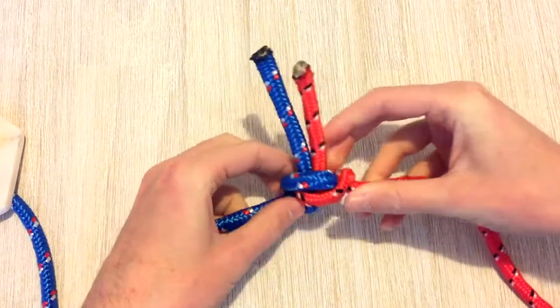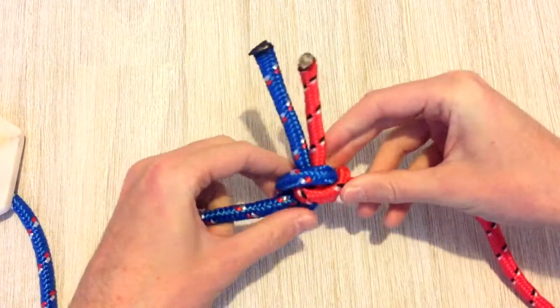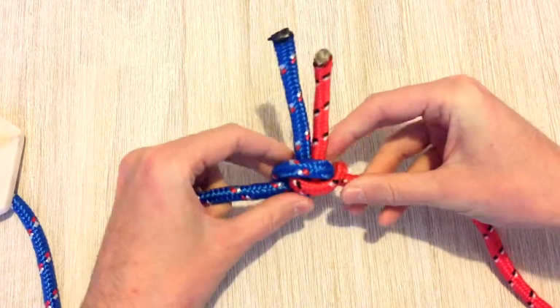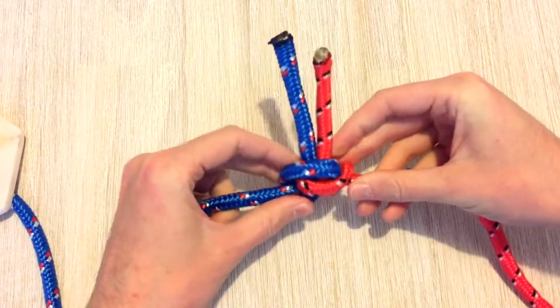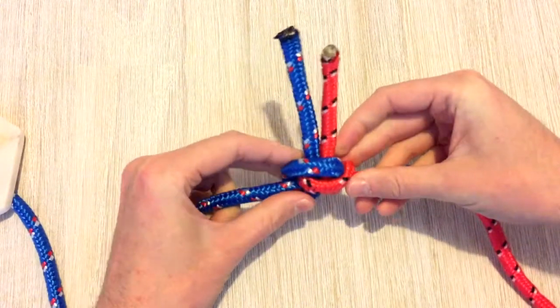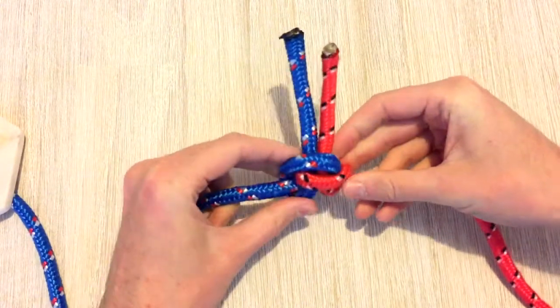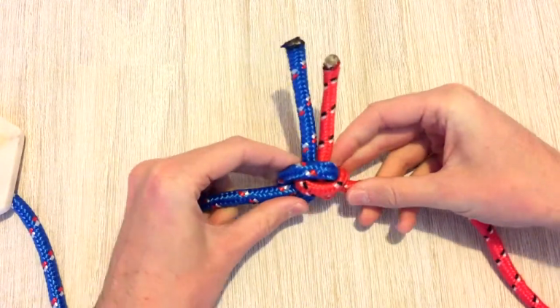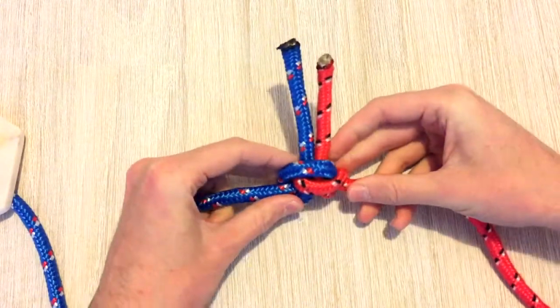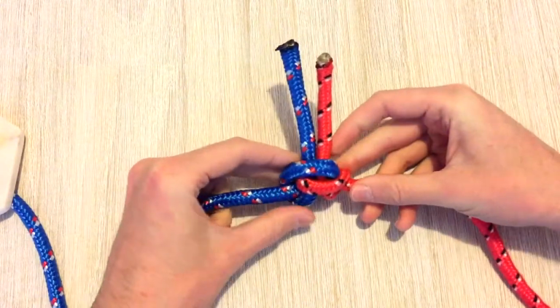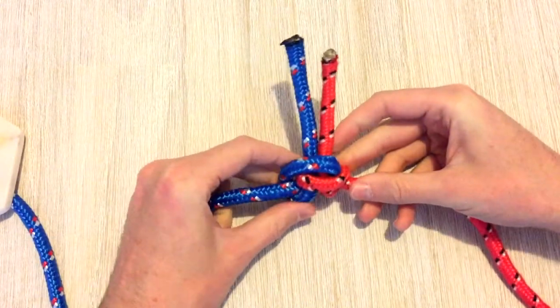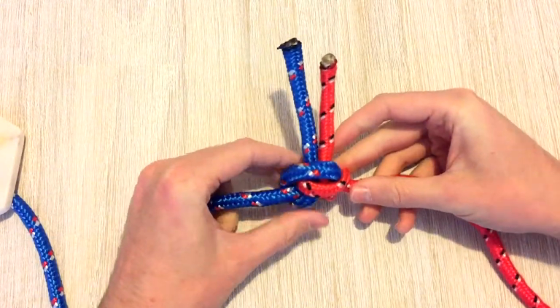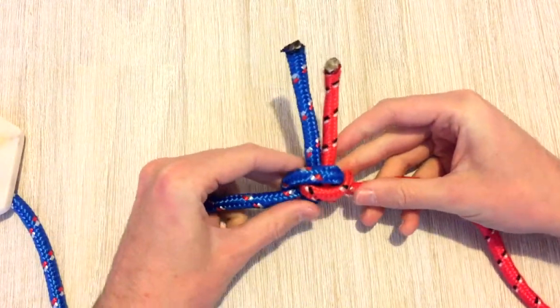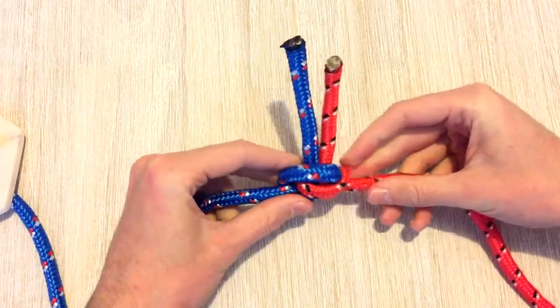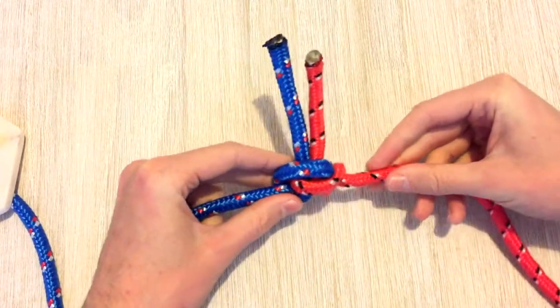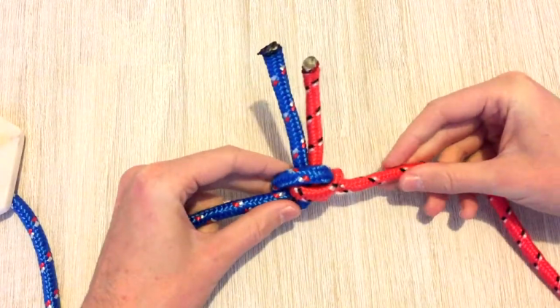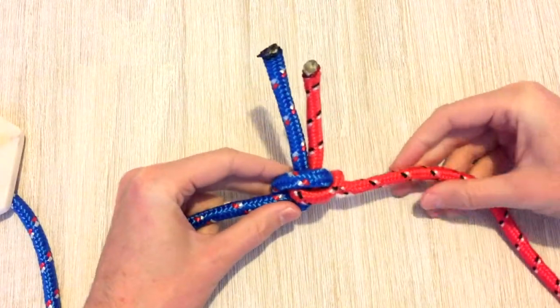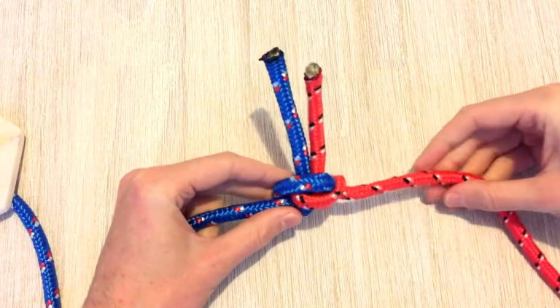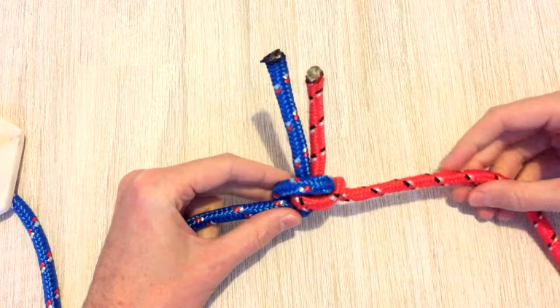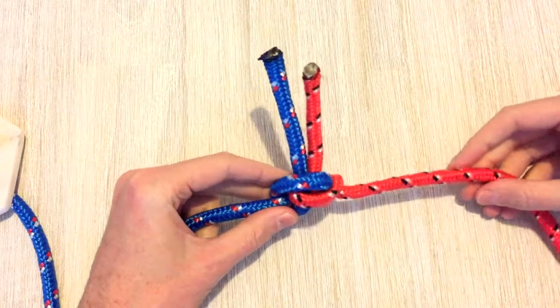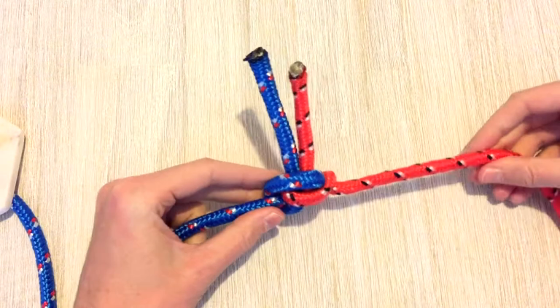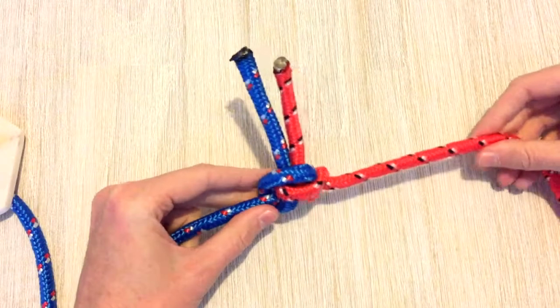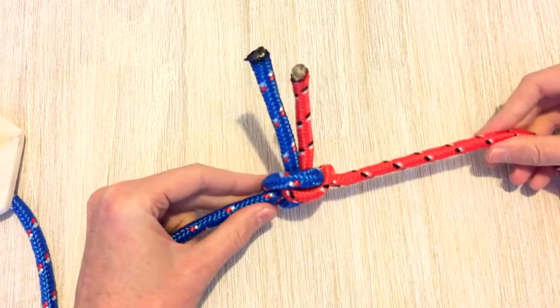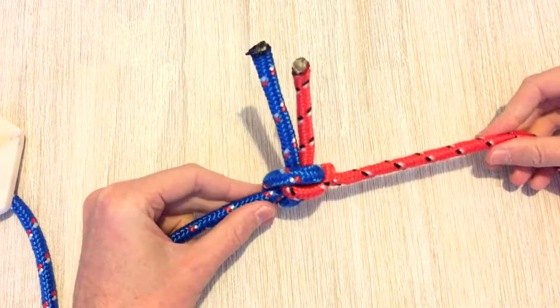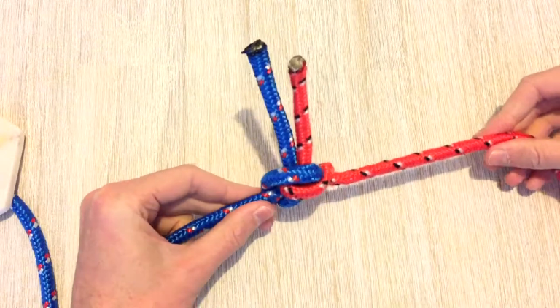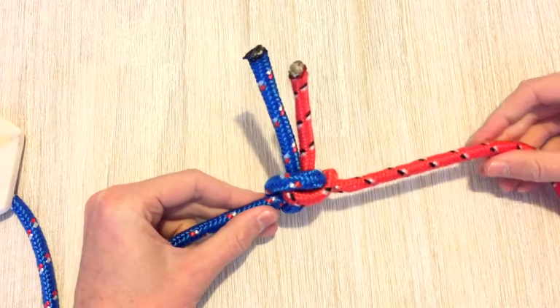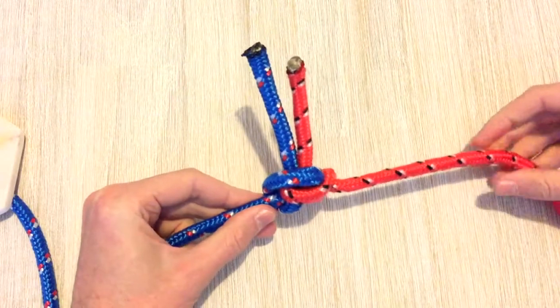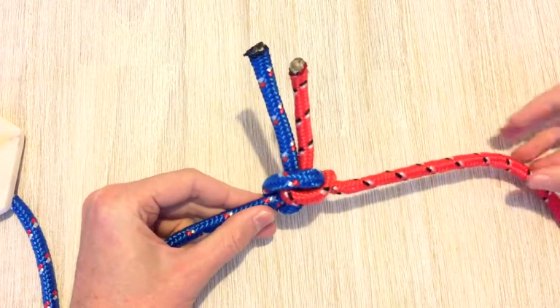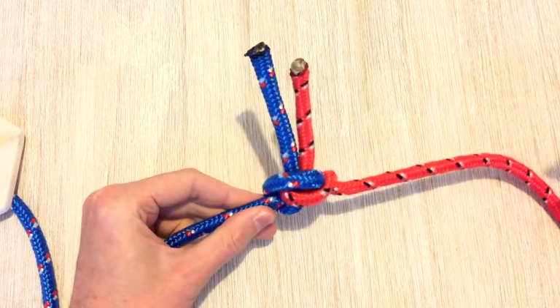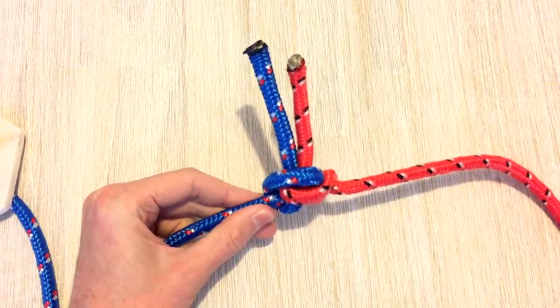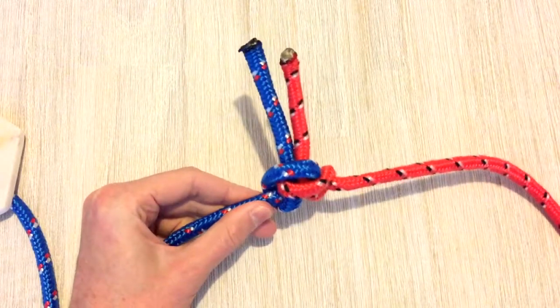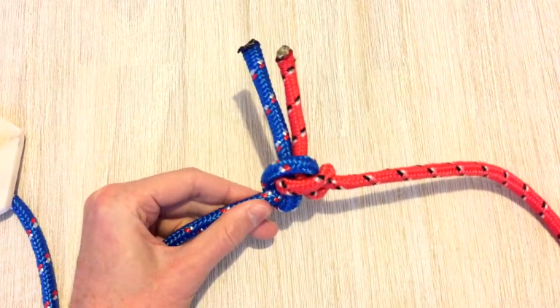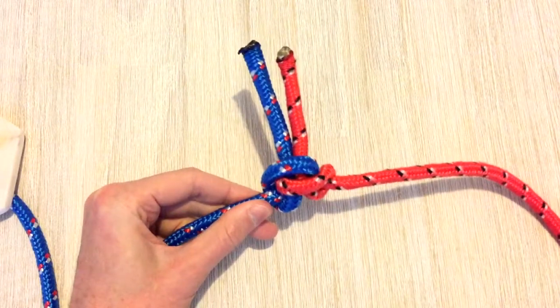If you enjoyed this video, hit the like button and subscribe to our channel for more rope tying videos. Hope that you enjoy — see you next week.